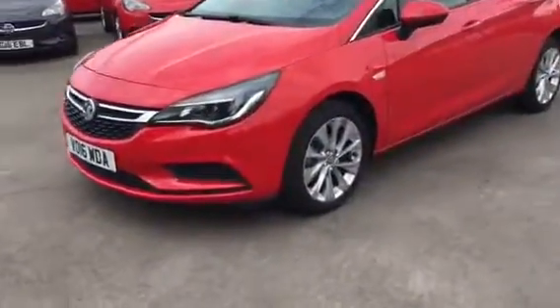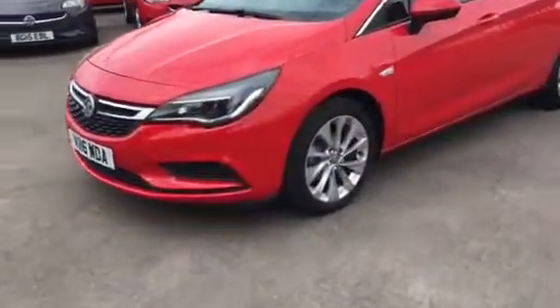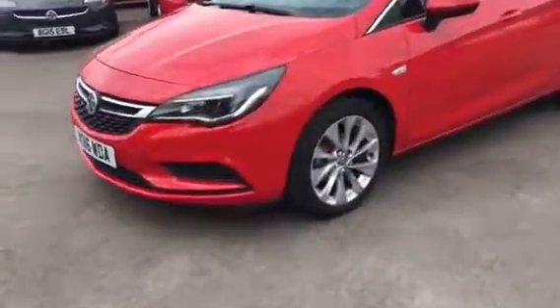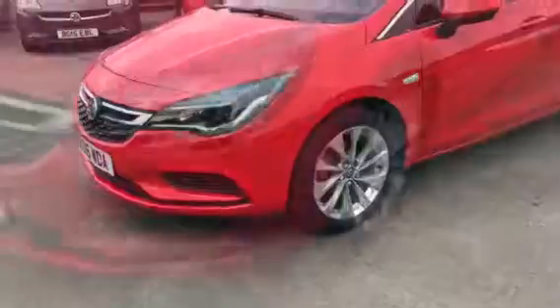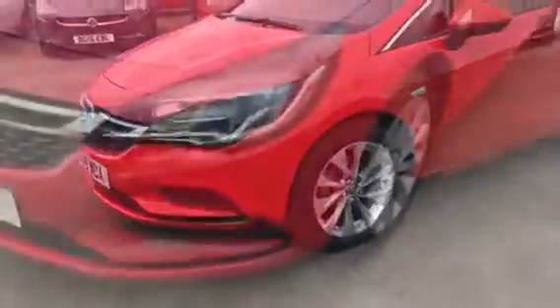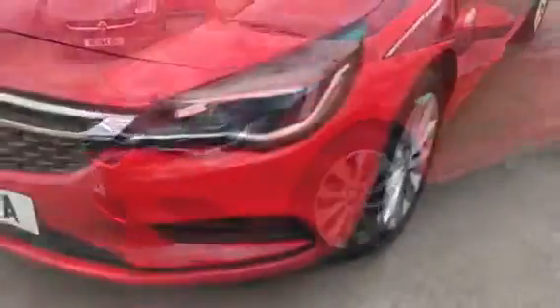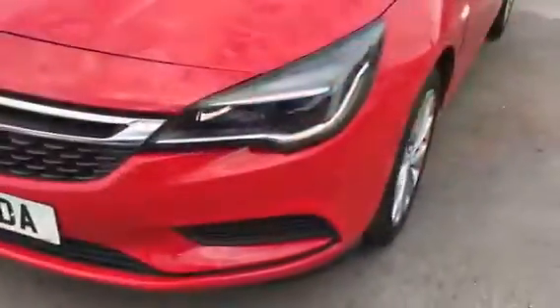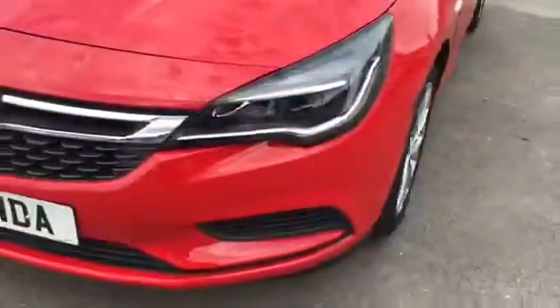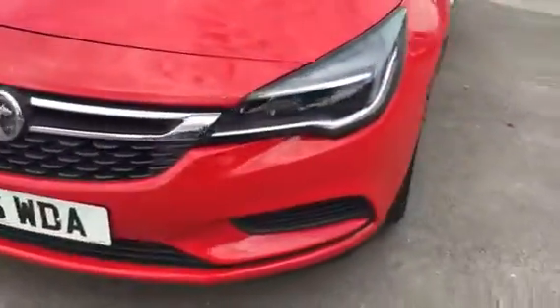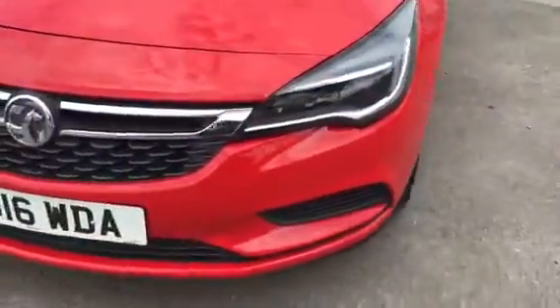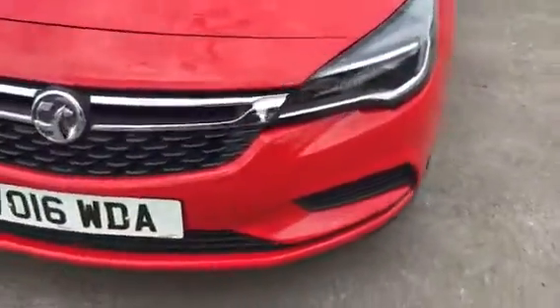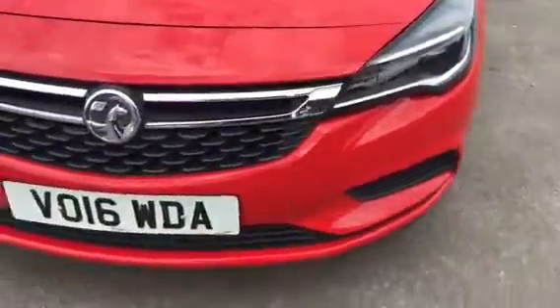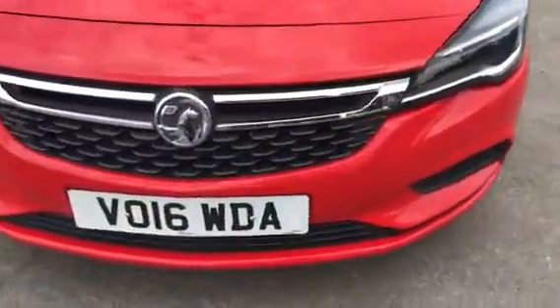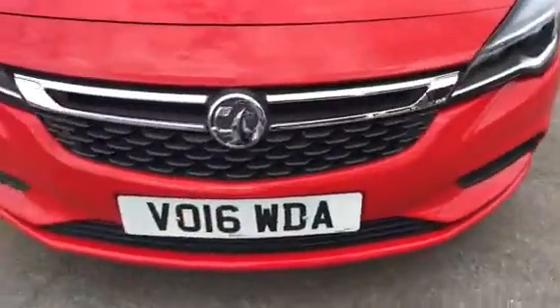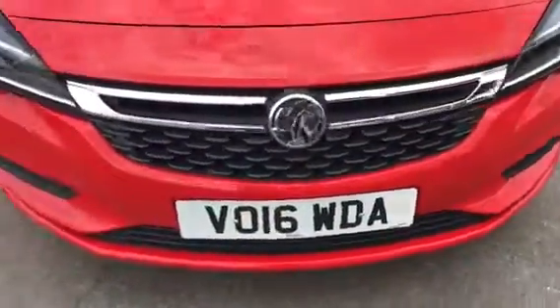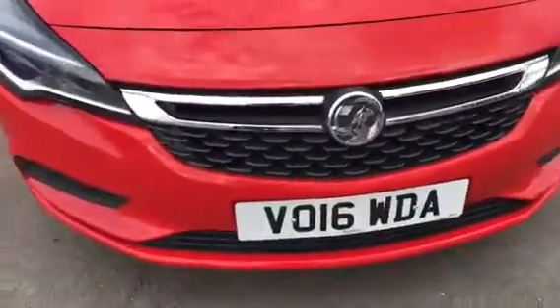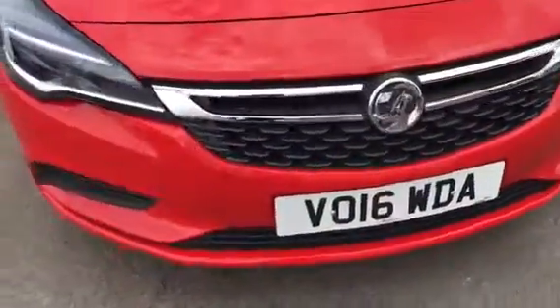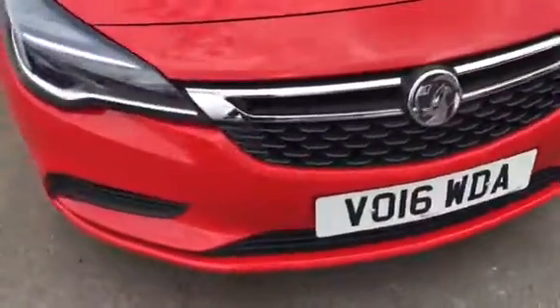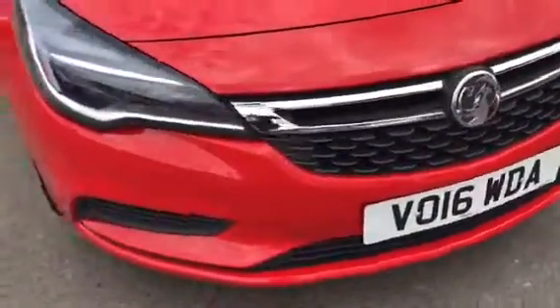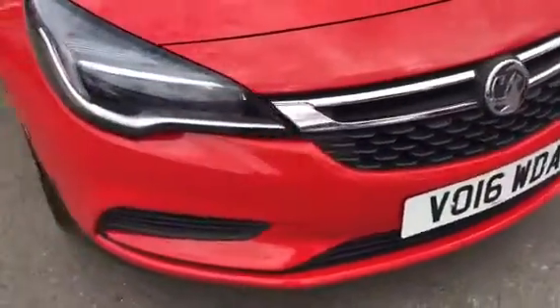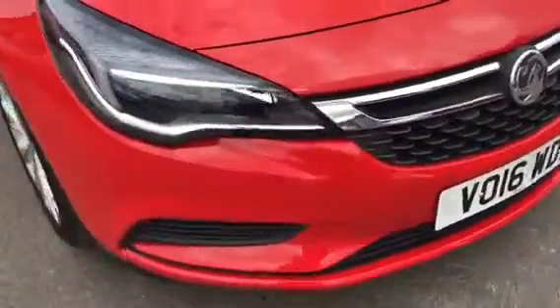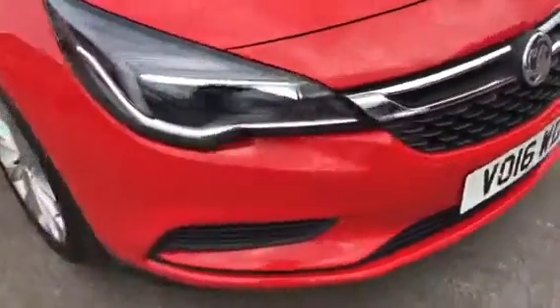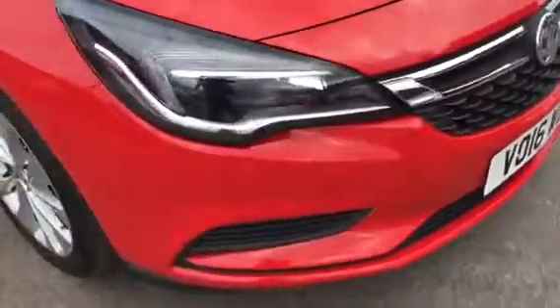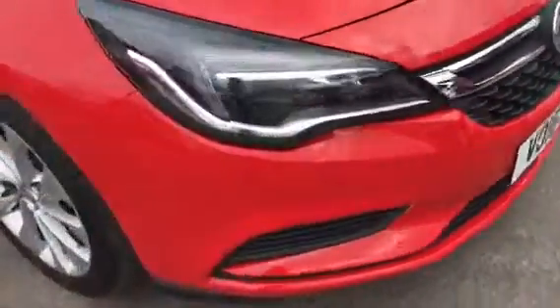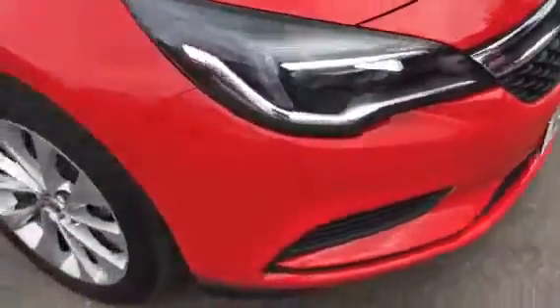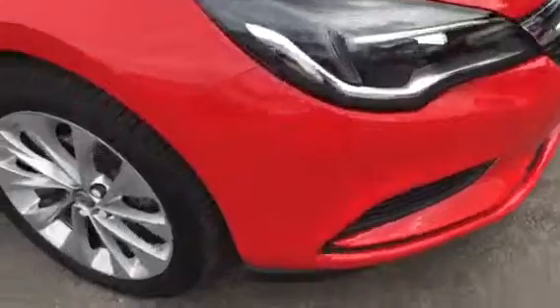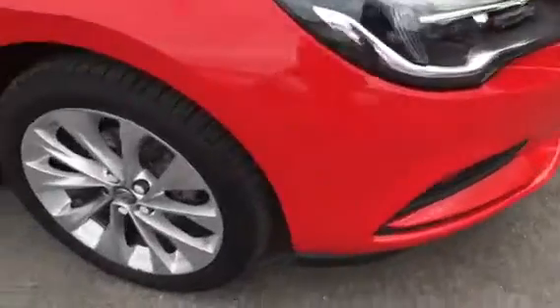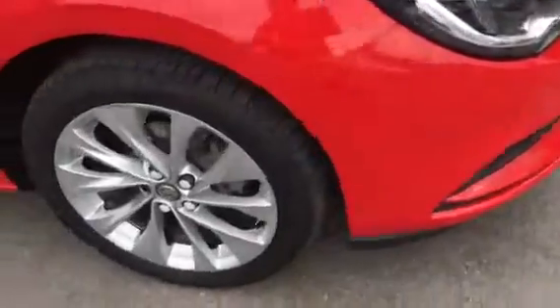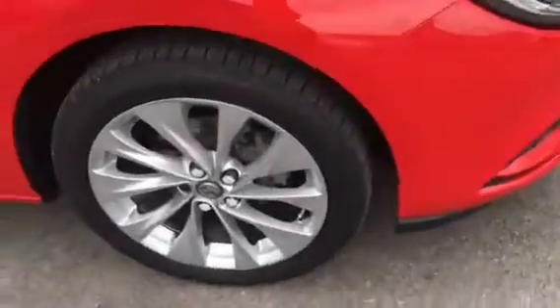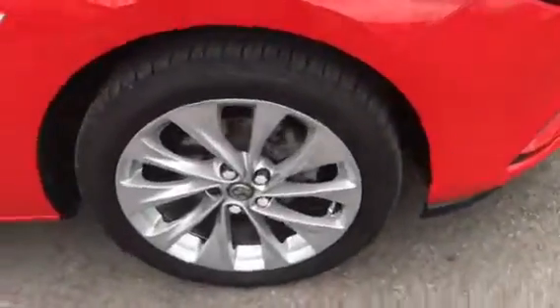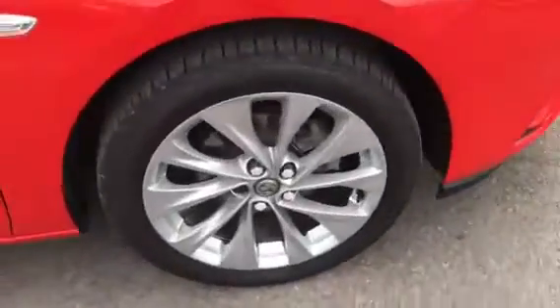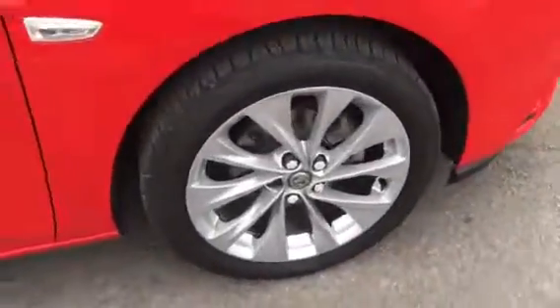As we show you around the car now, we have daytime running lights, chrome grille bar and alloy wheels.